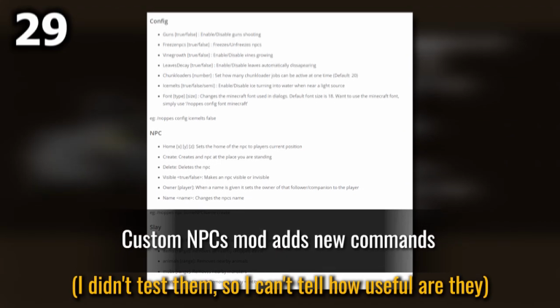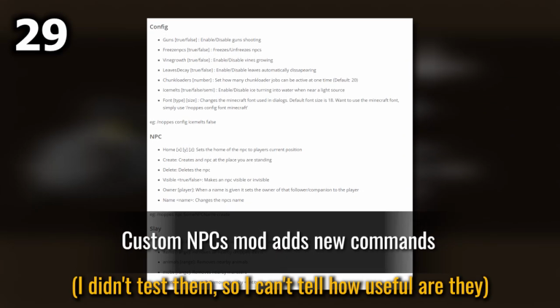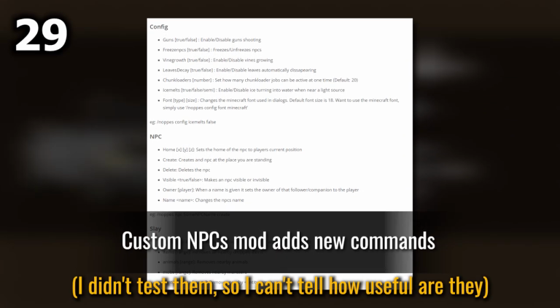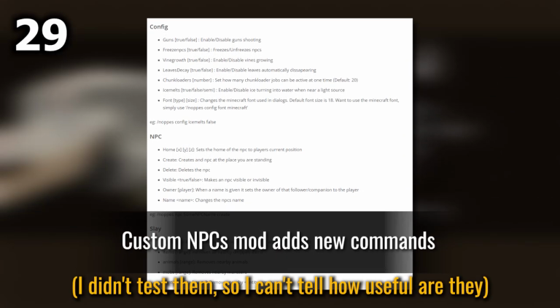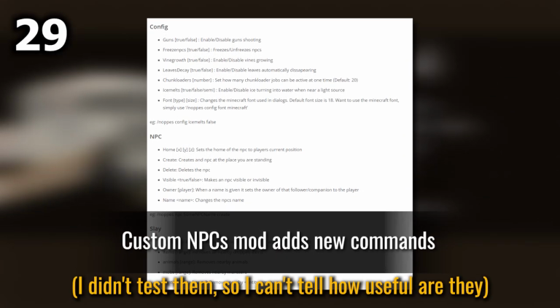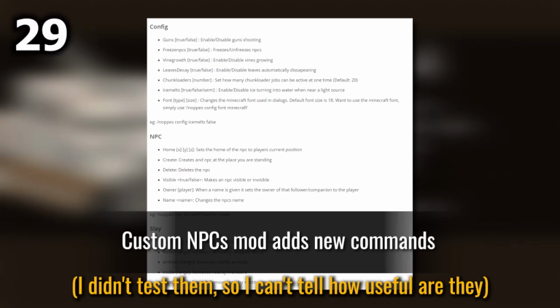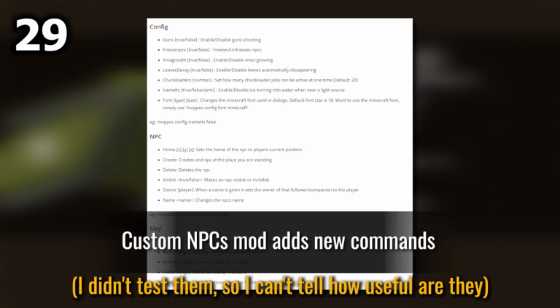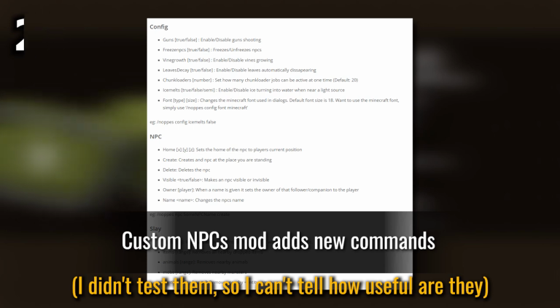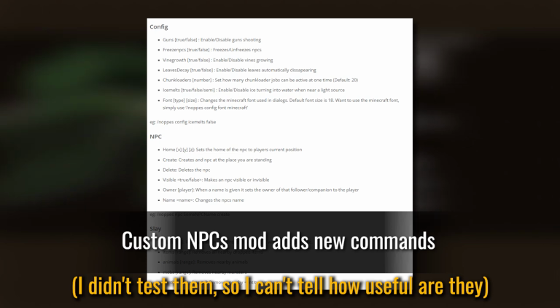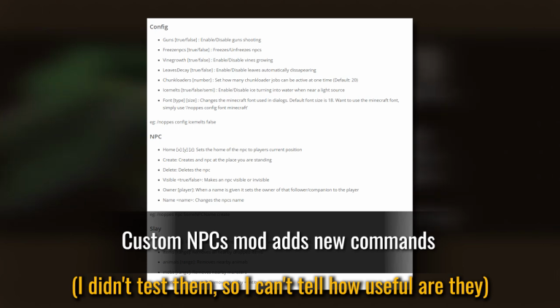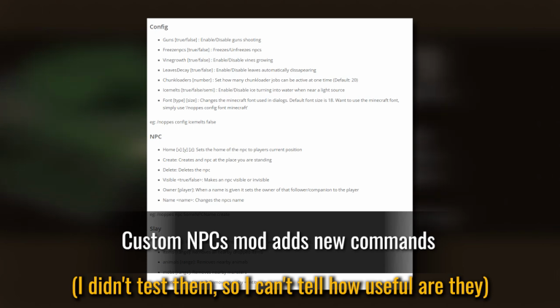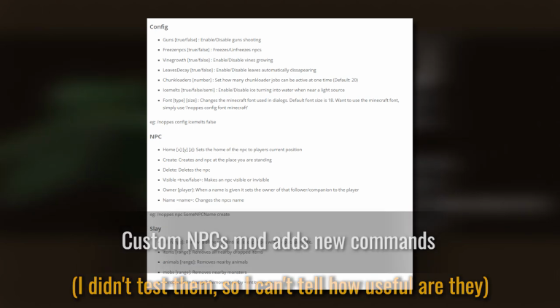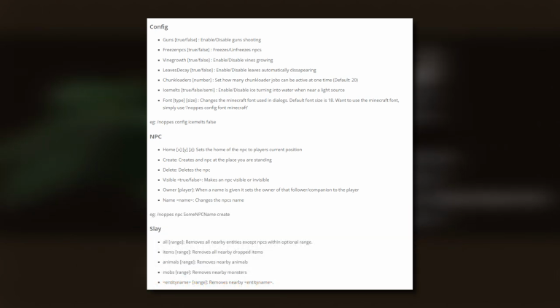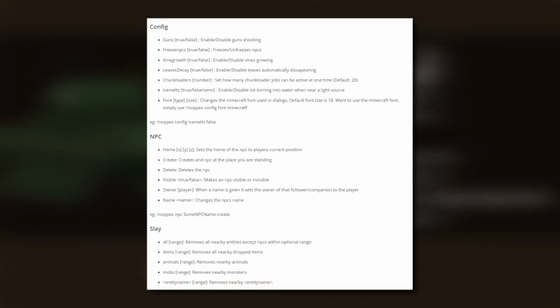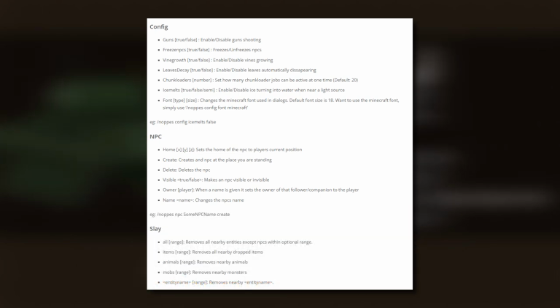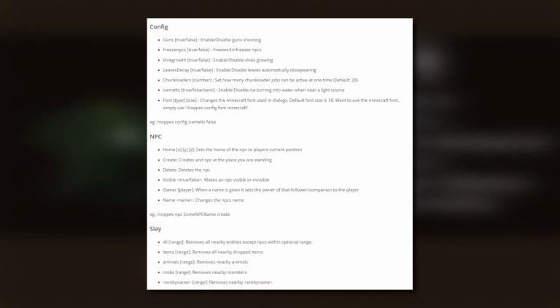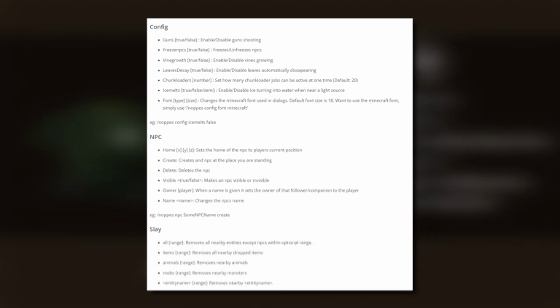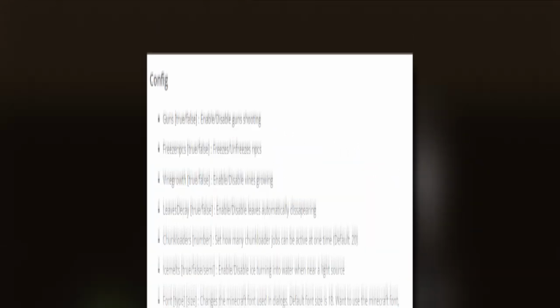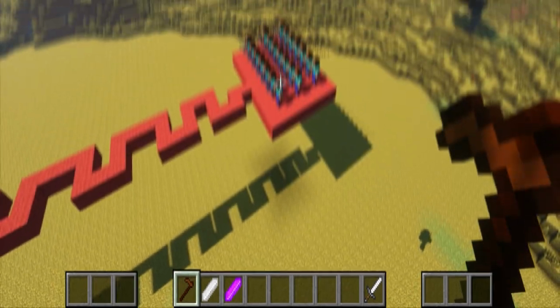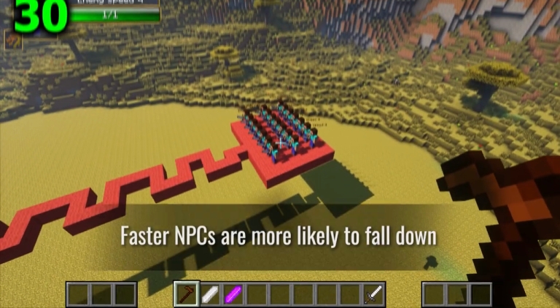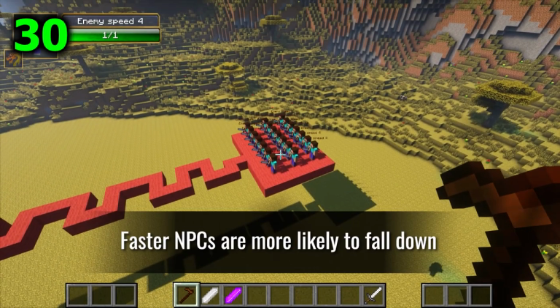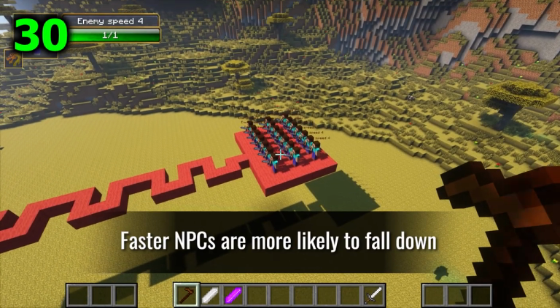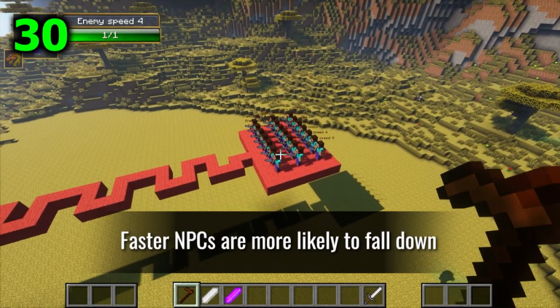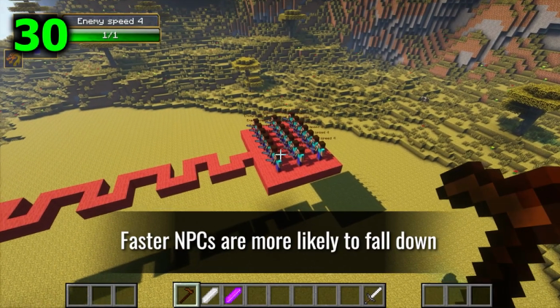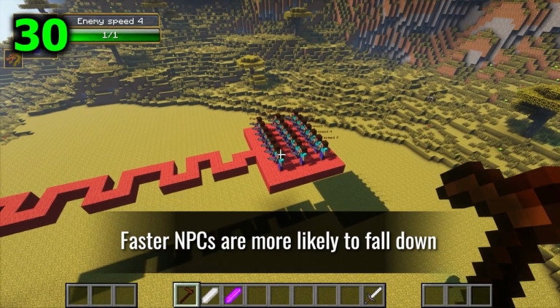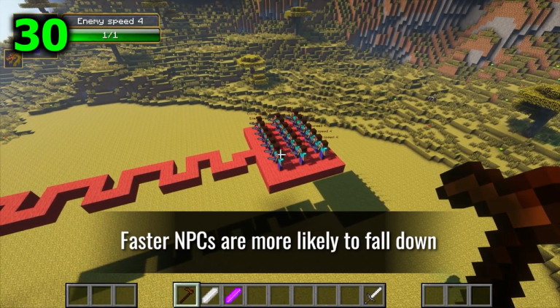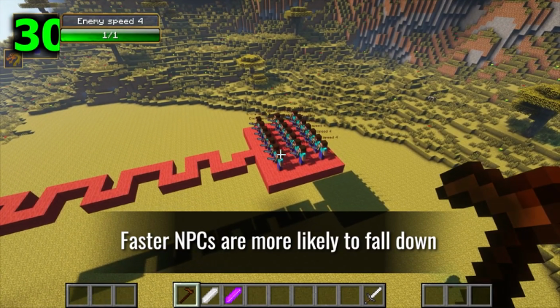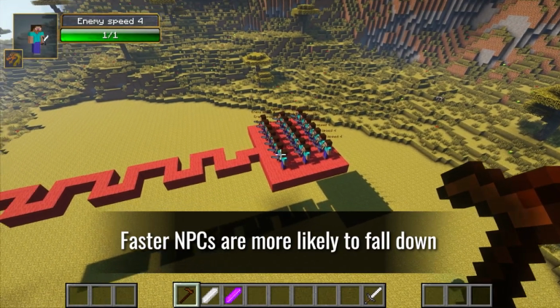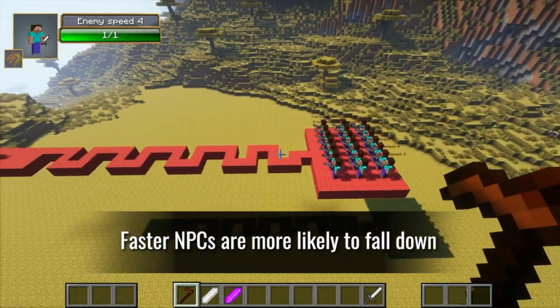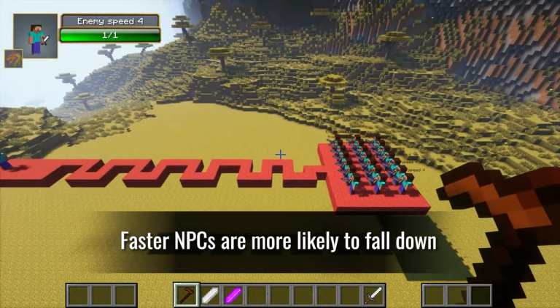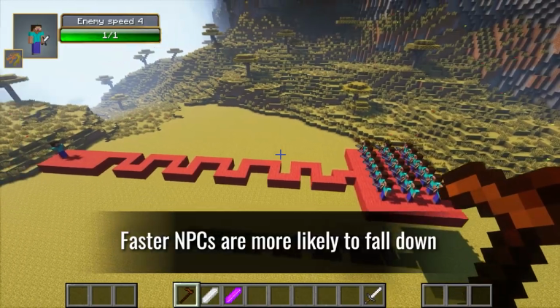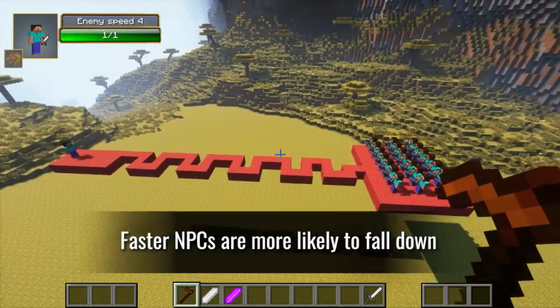The Custom NPCs mod adds new commands. Note that faster NPCs are more likely to fall down.